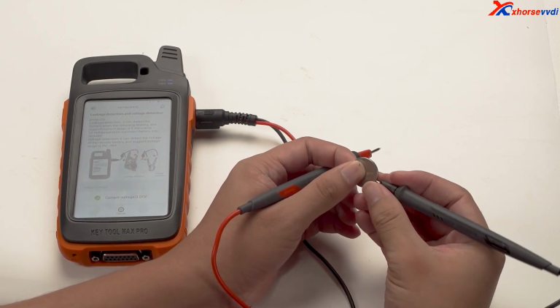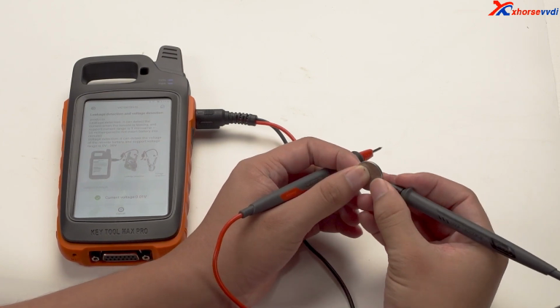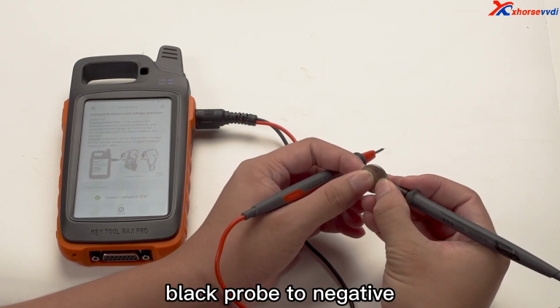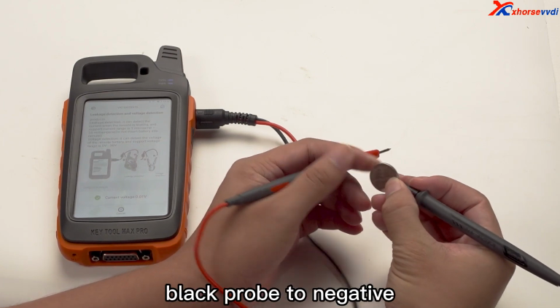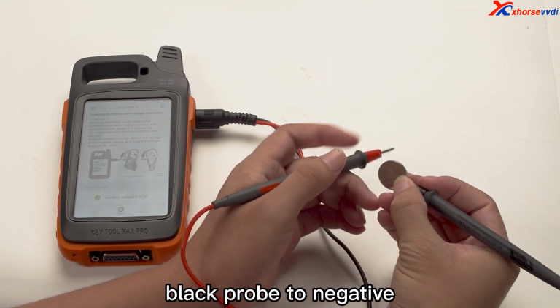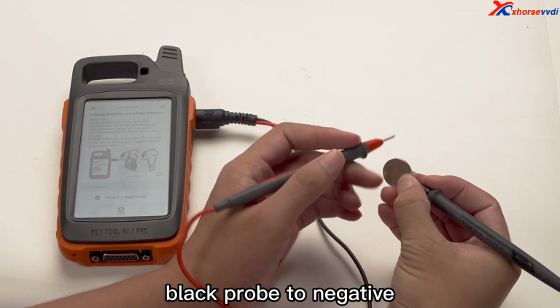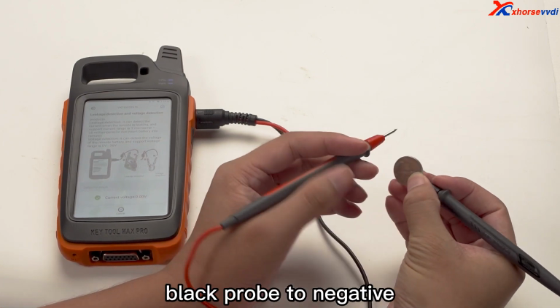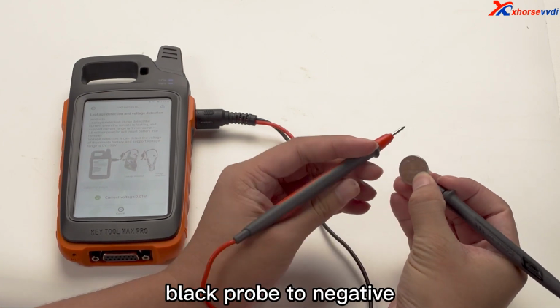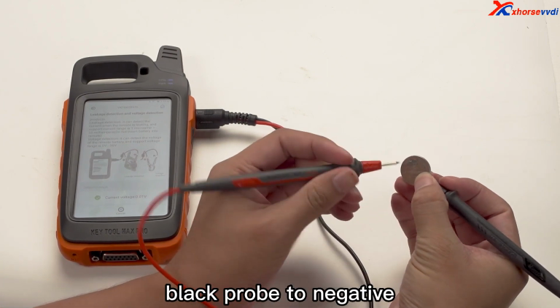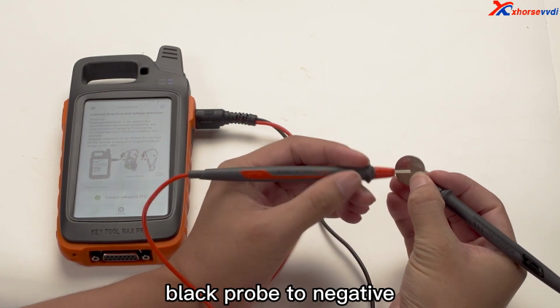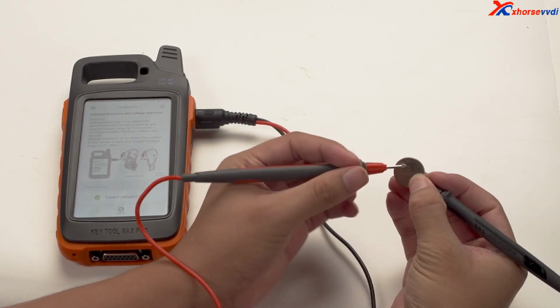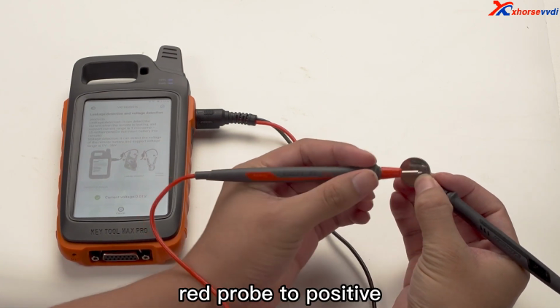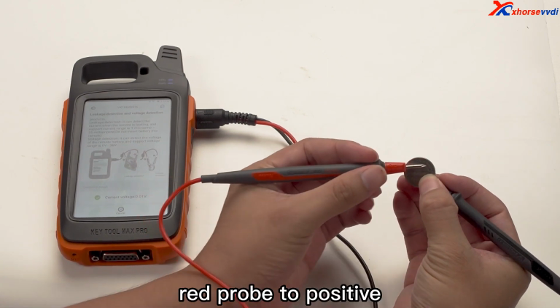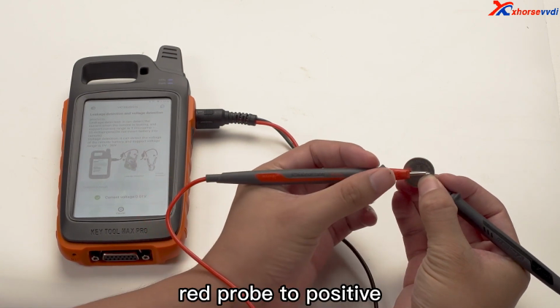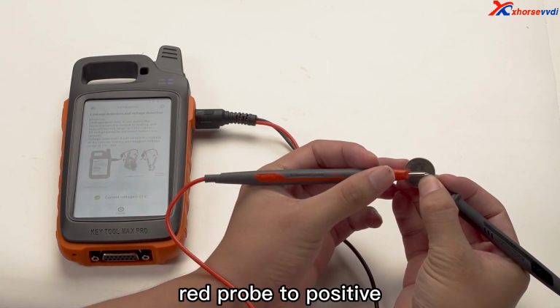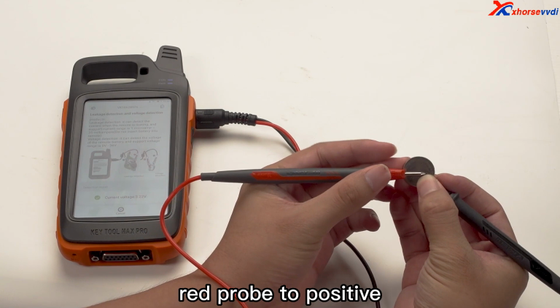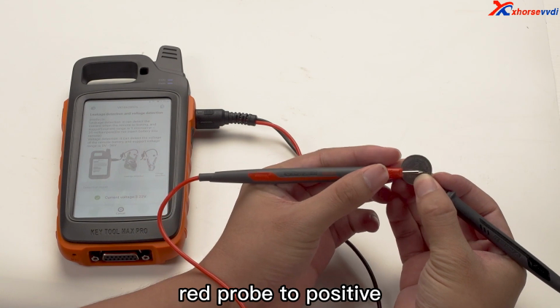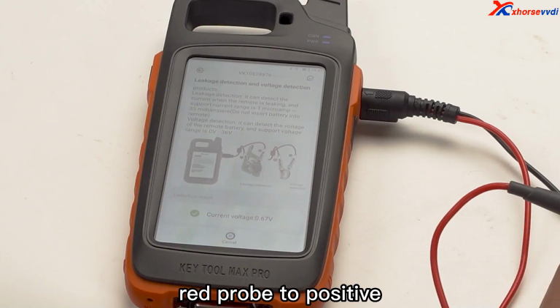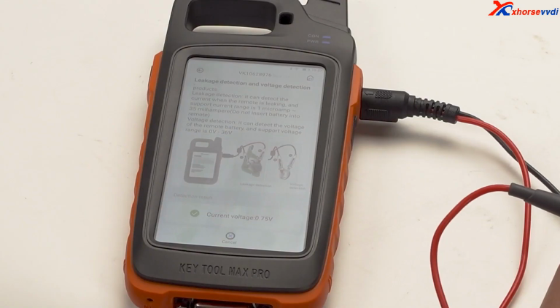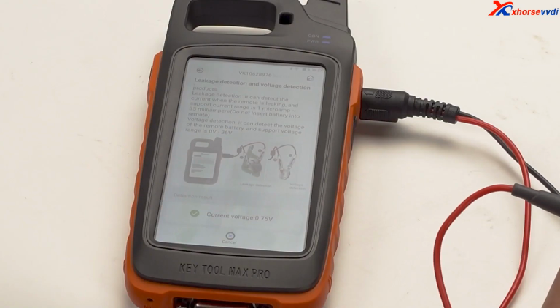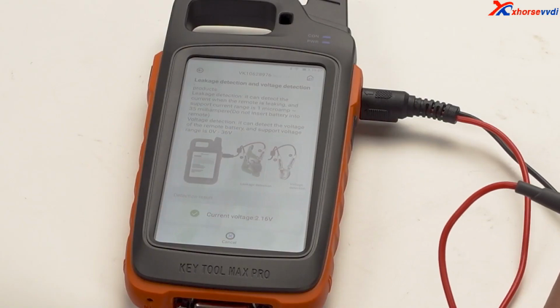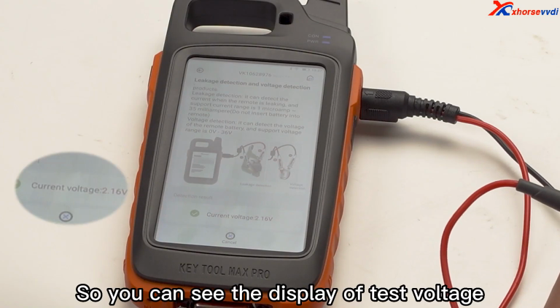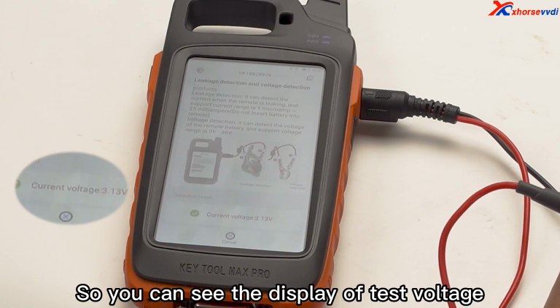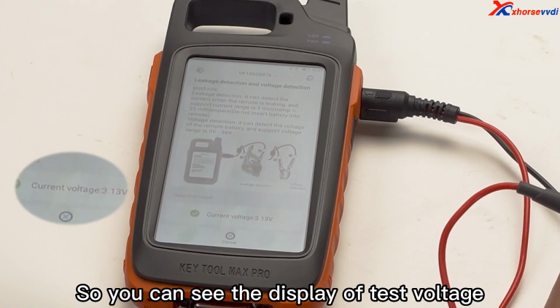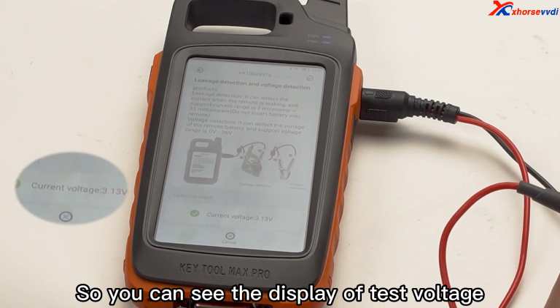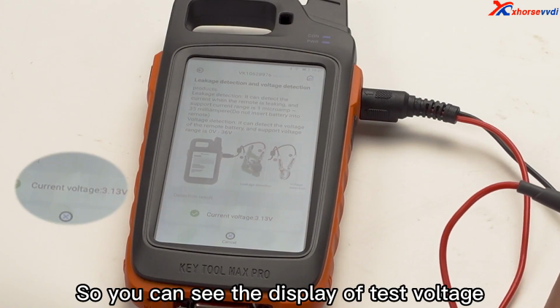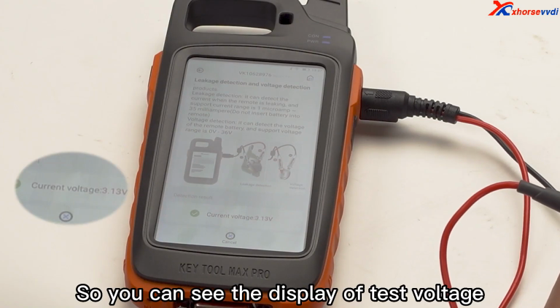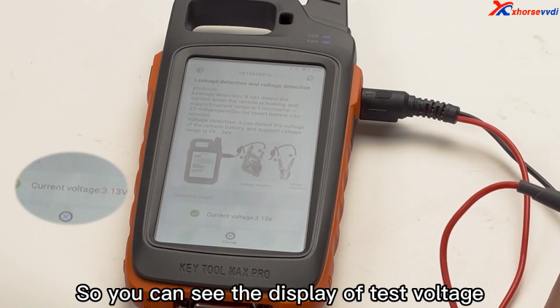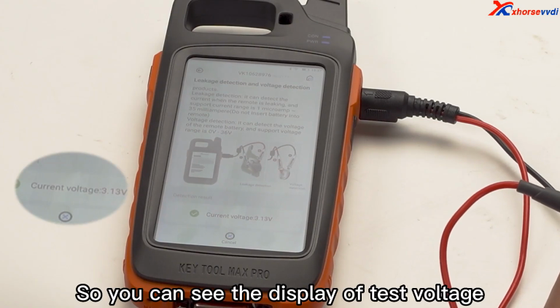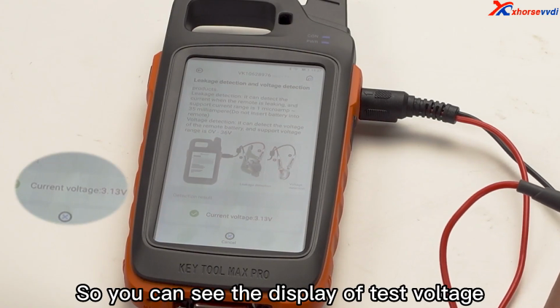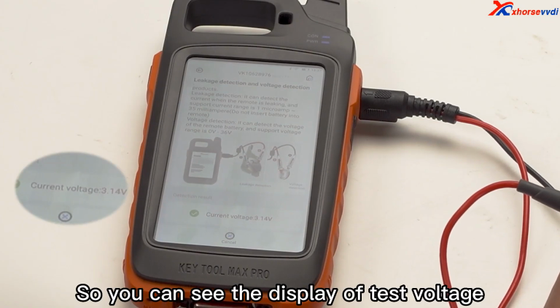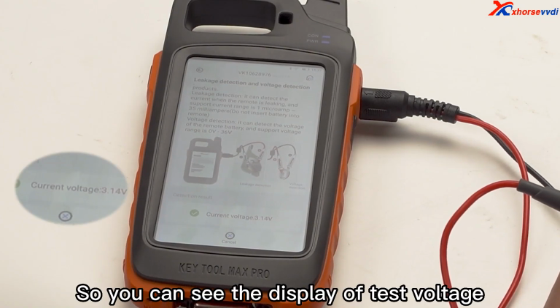Black probe to negative, red probe to positive. So you can see the display of test voltage.